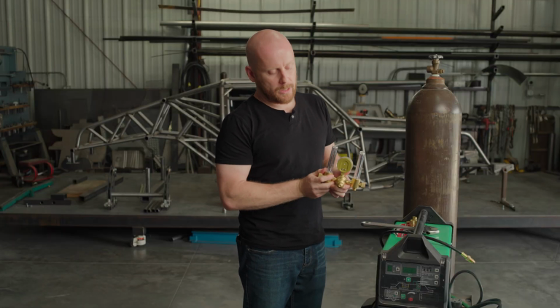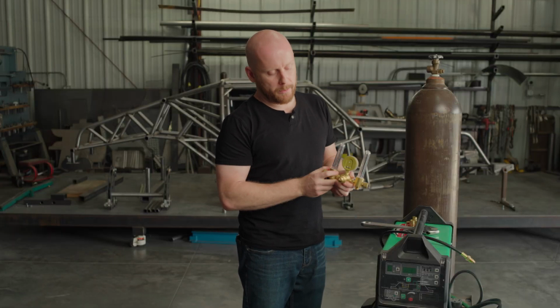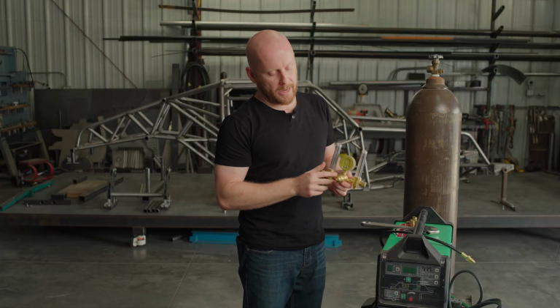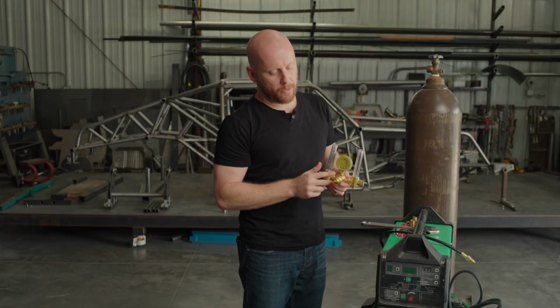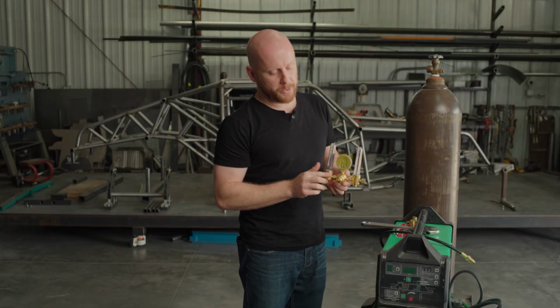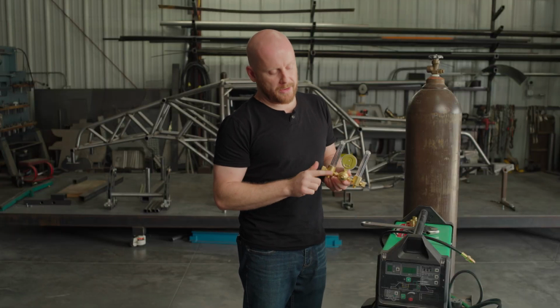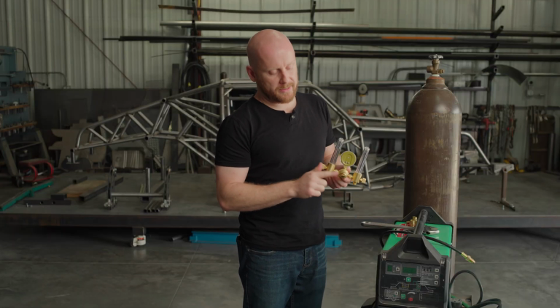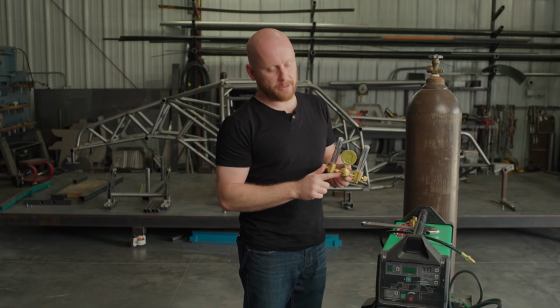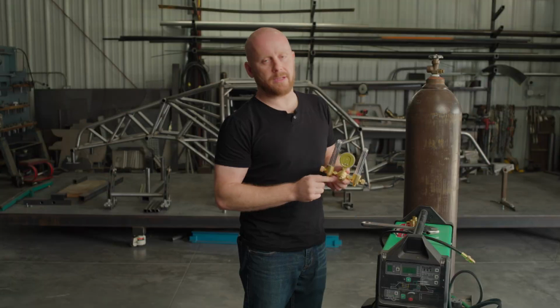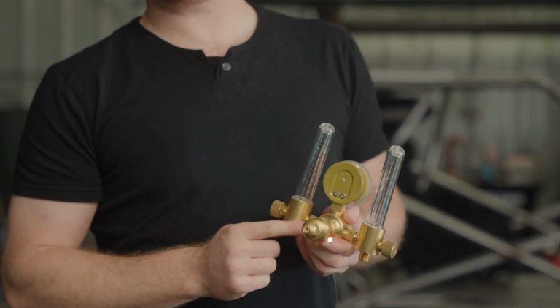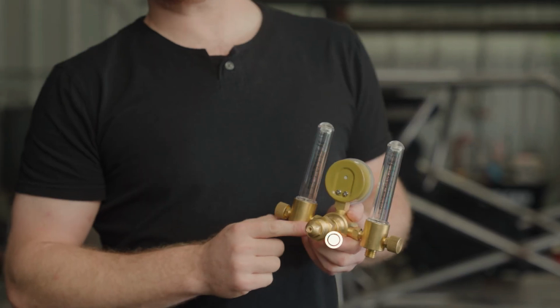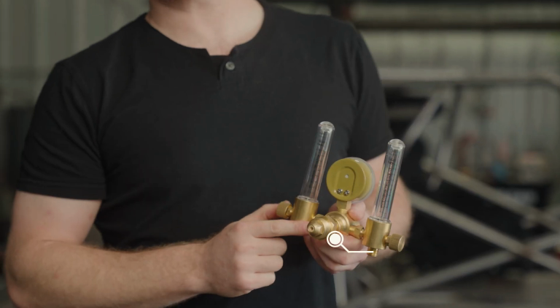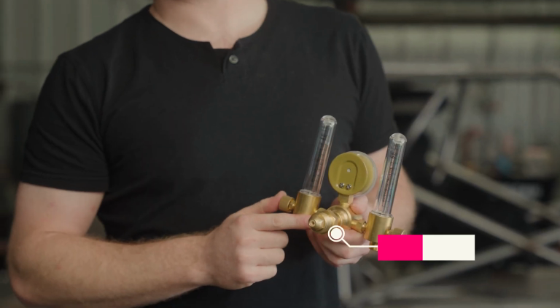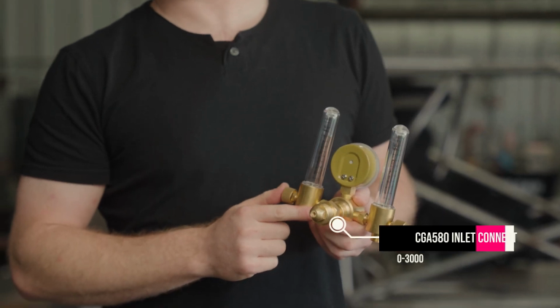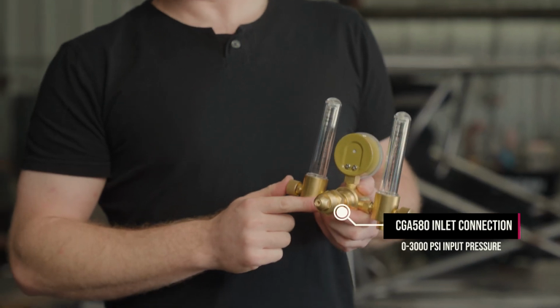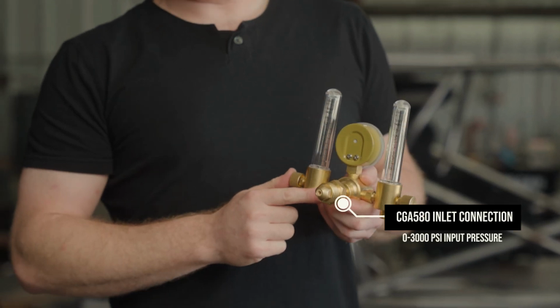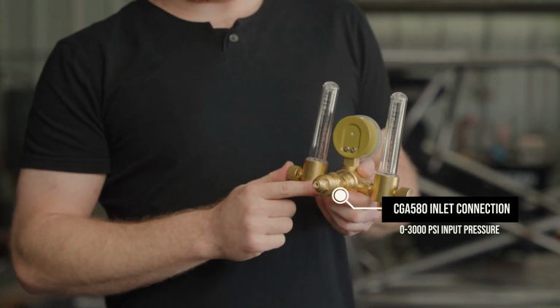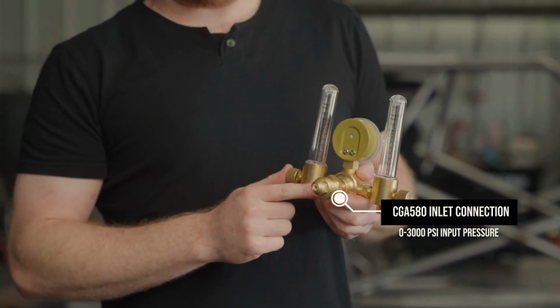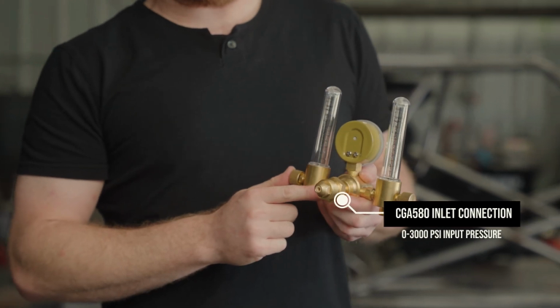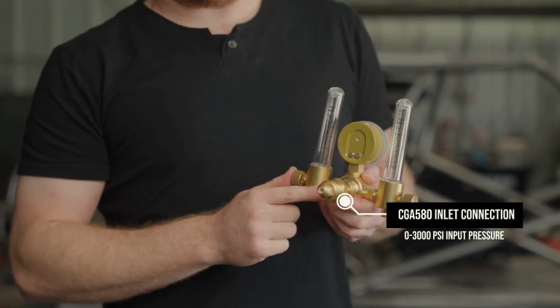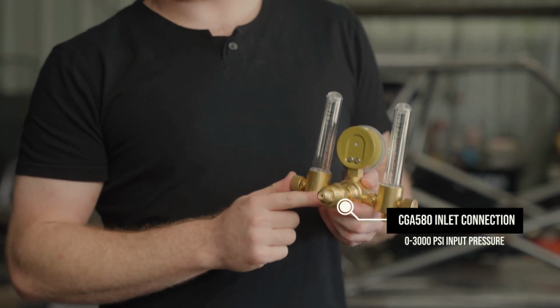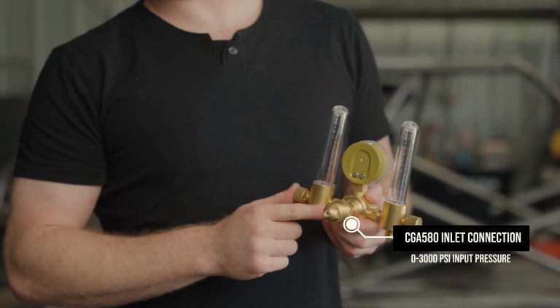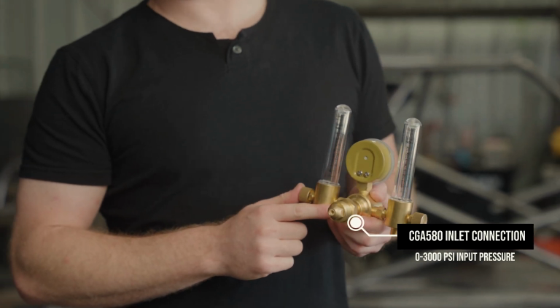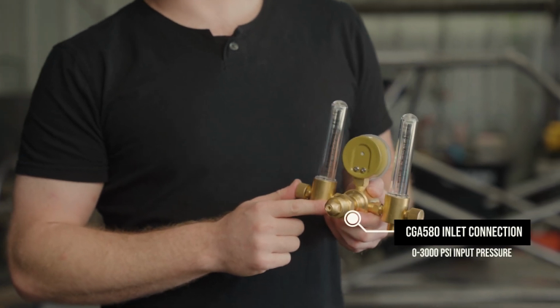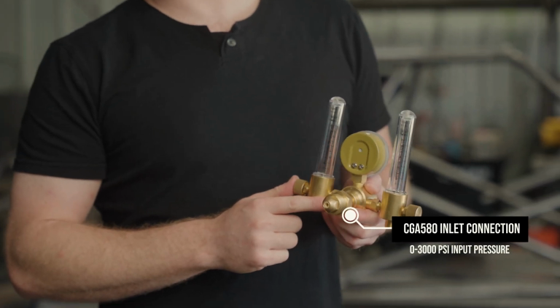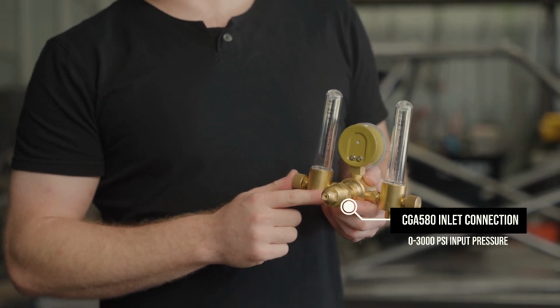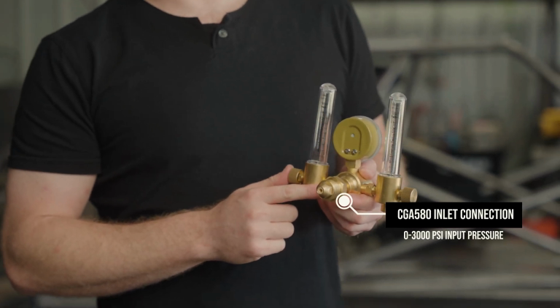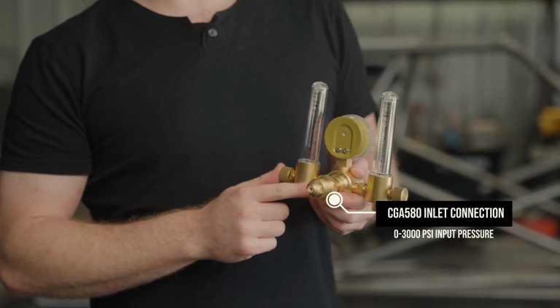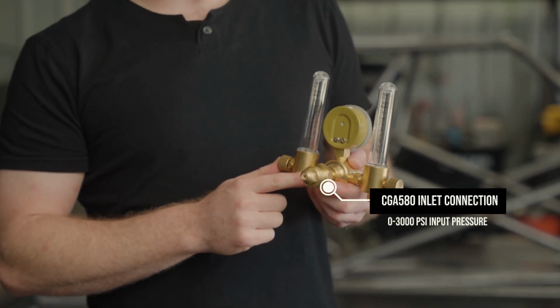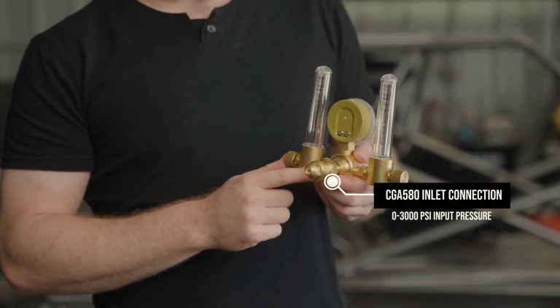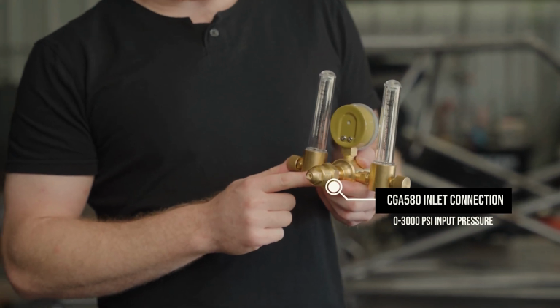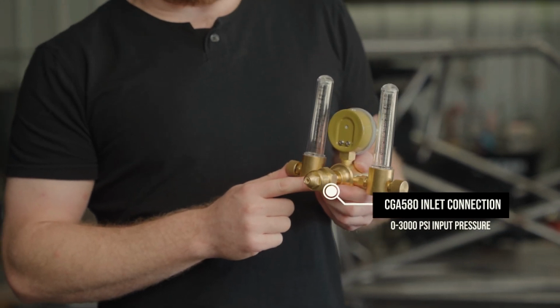On the back, we just have a standard CGA 580 bottle connection that goes to any standard argon gas bottle.